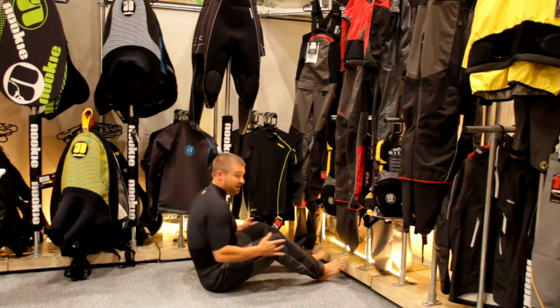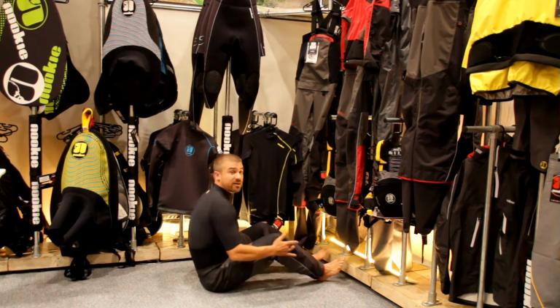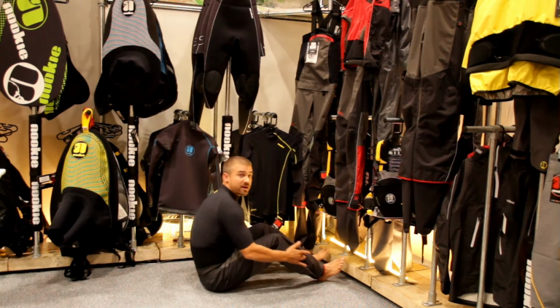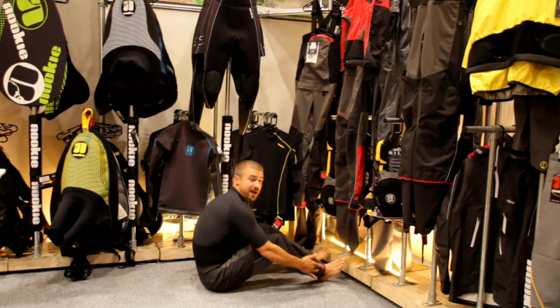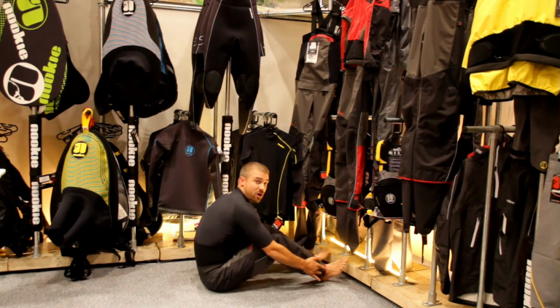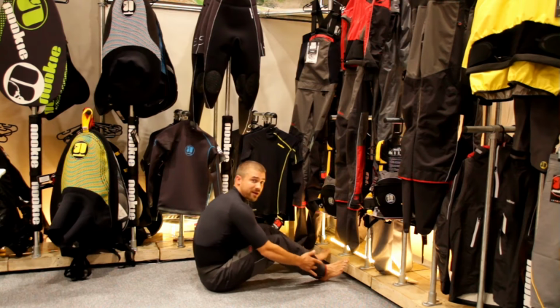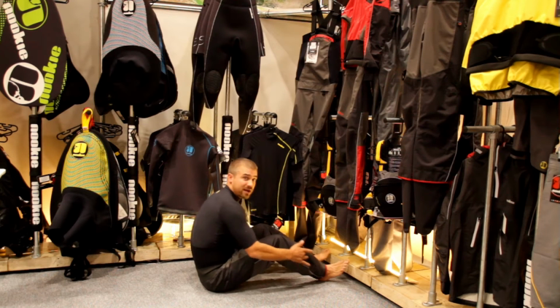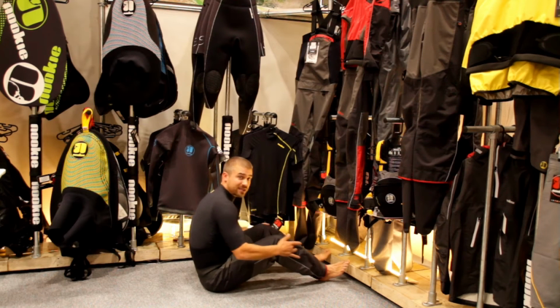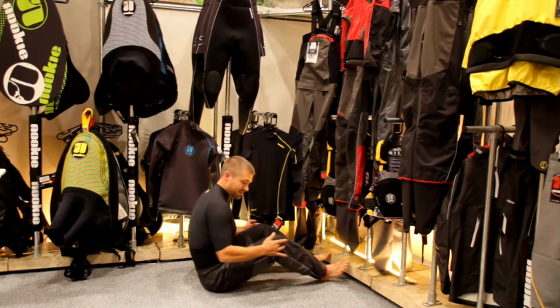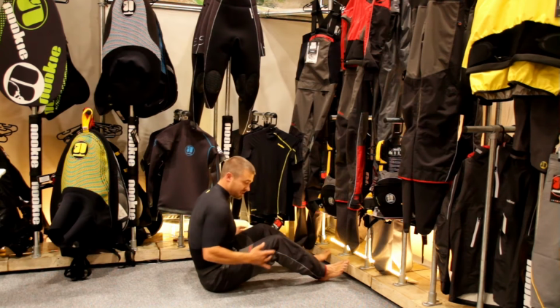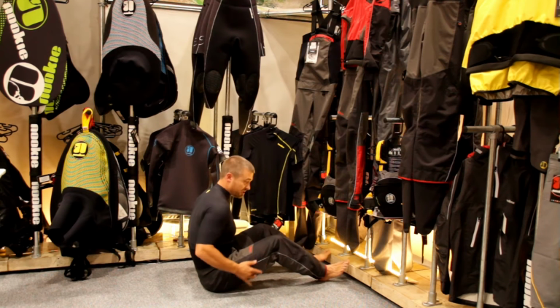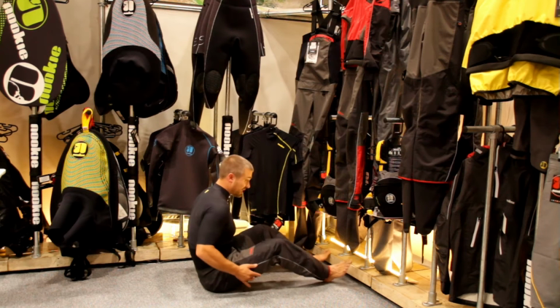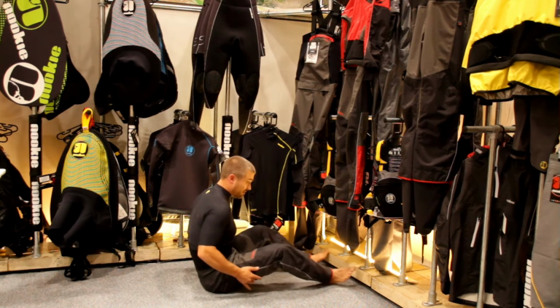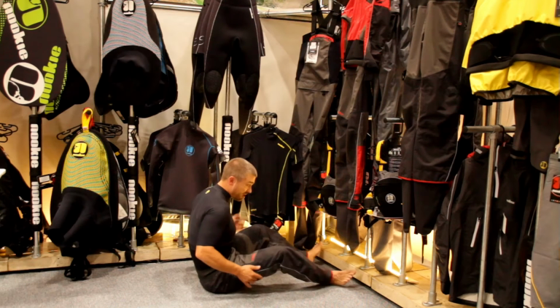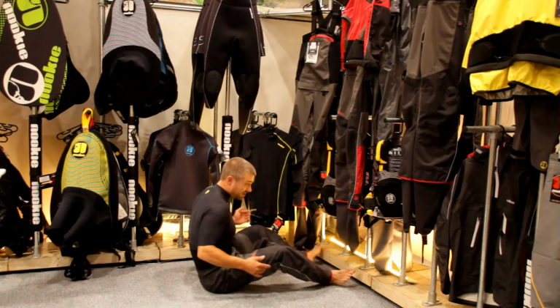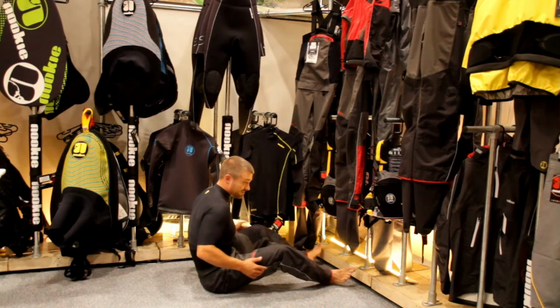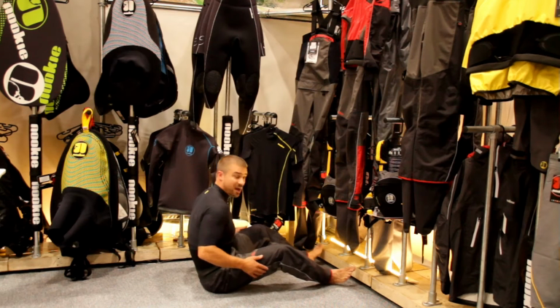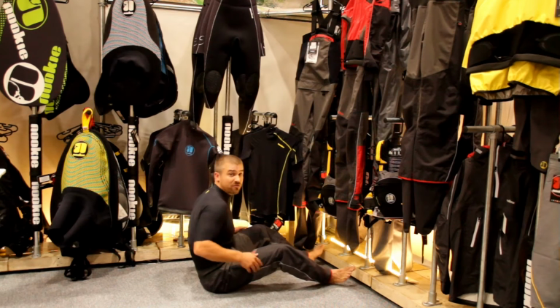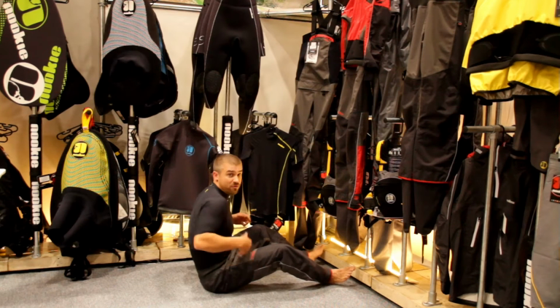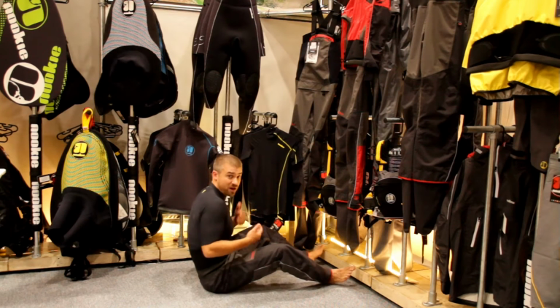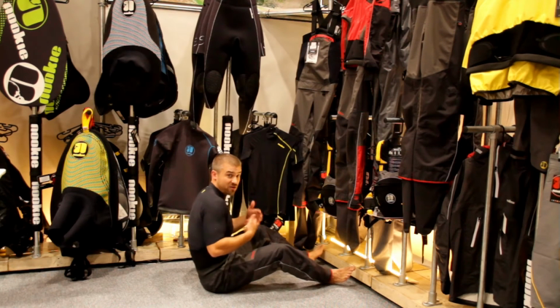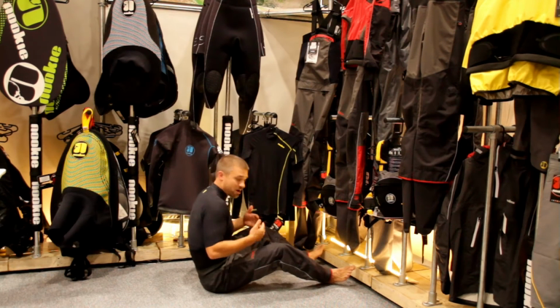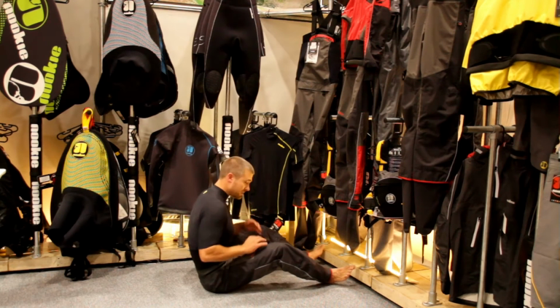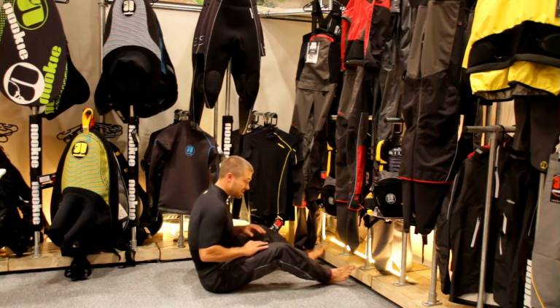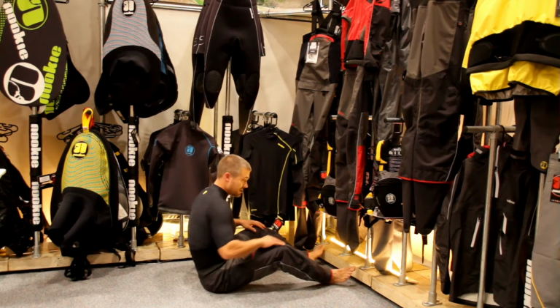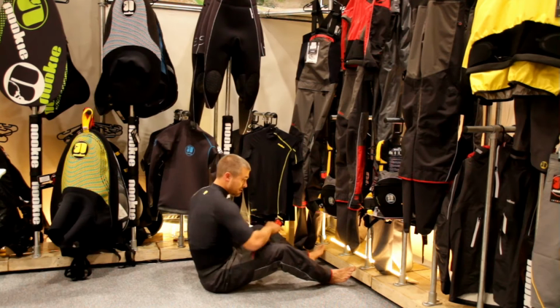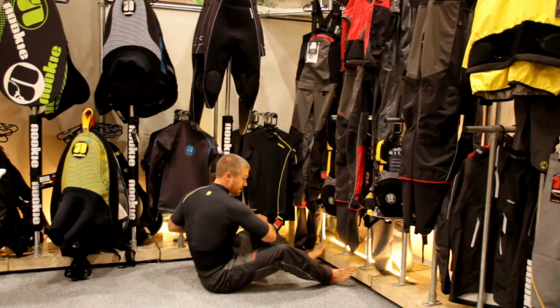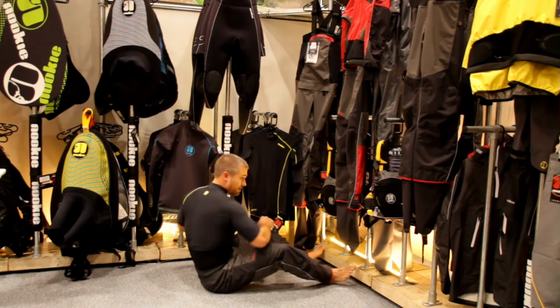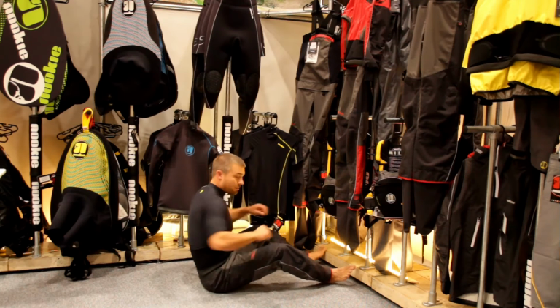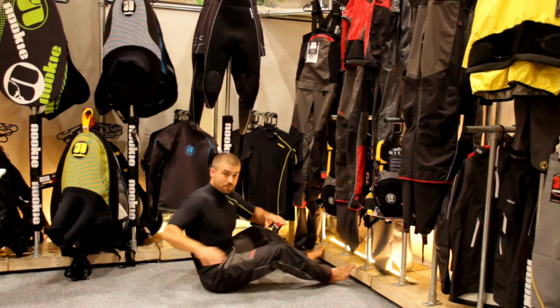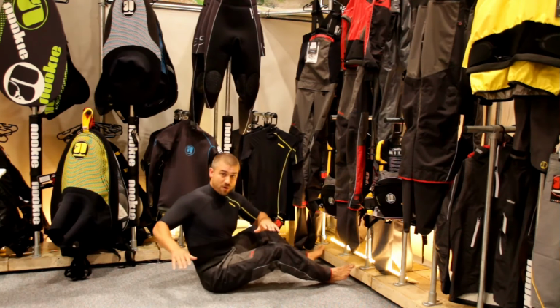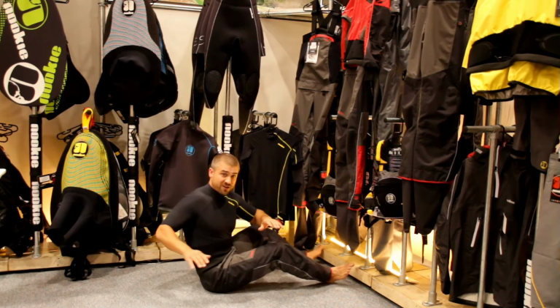The ergonomic cut means you can run around perfectly.